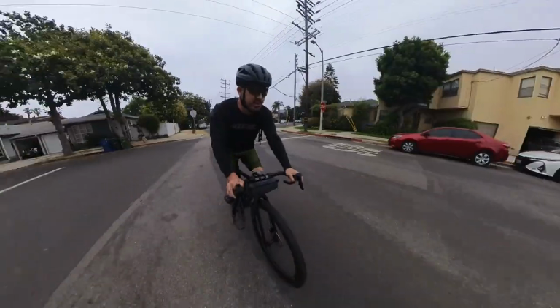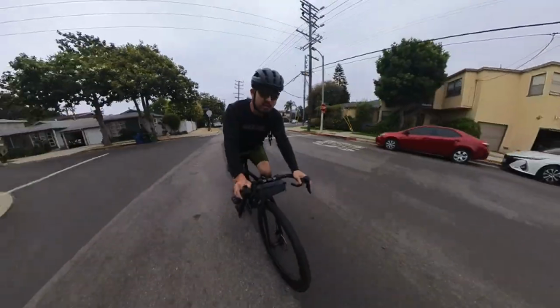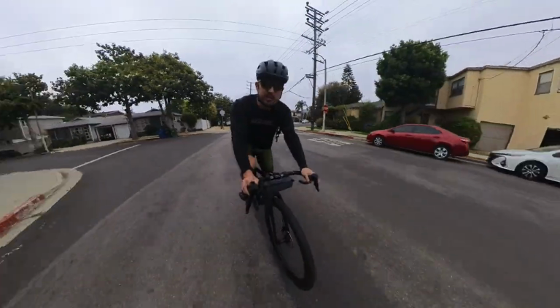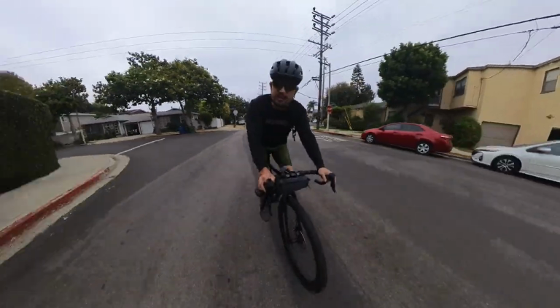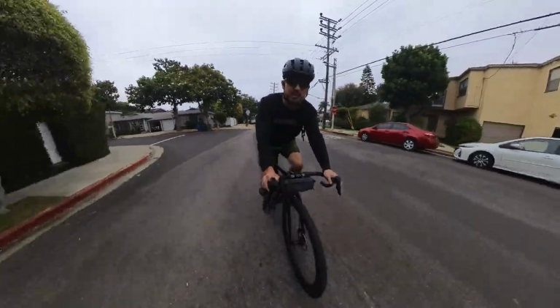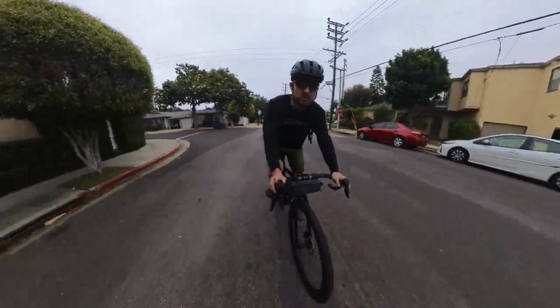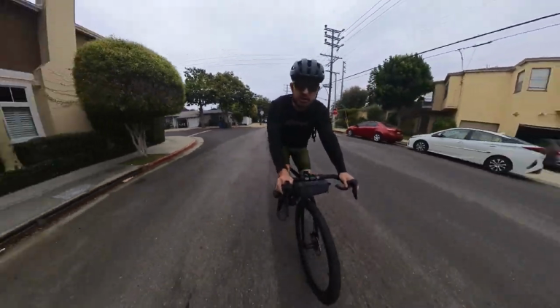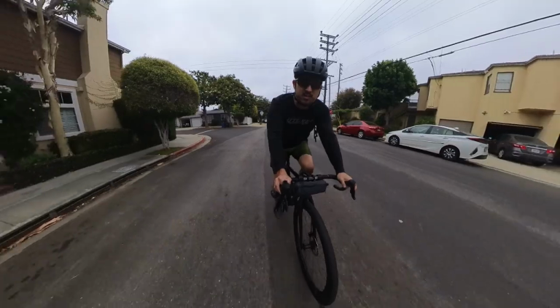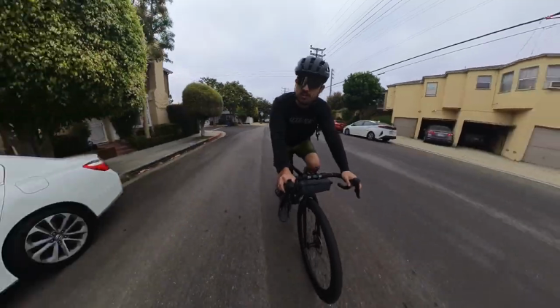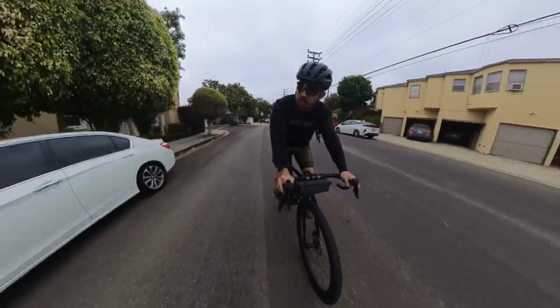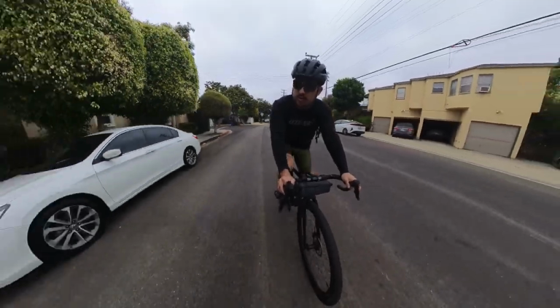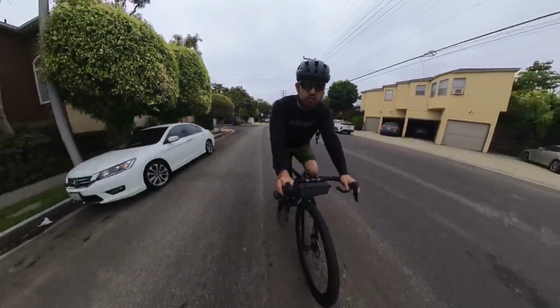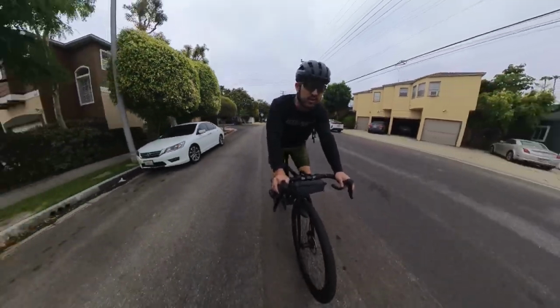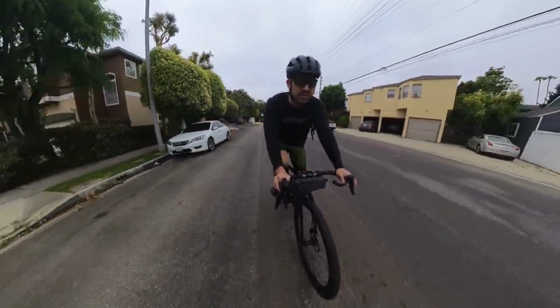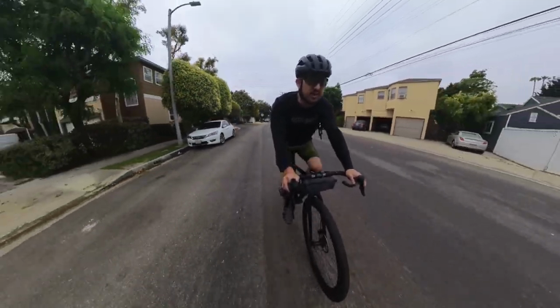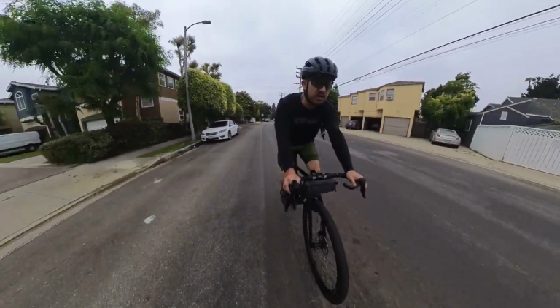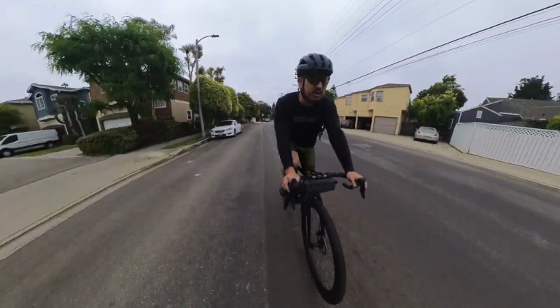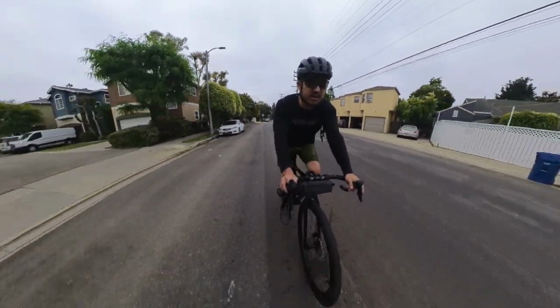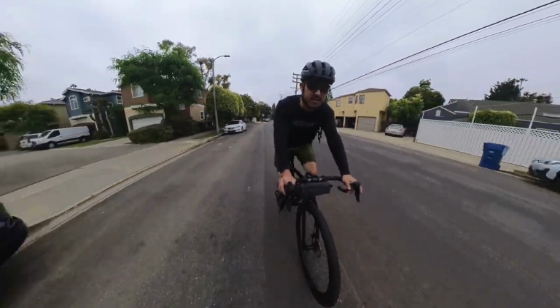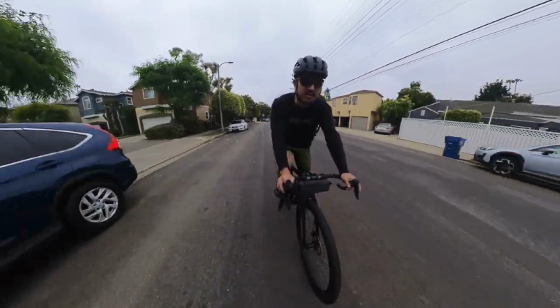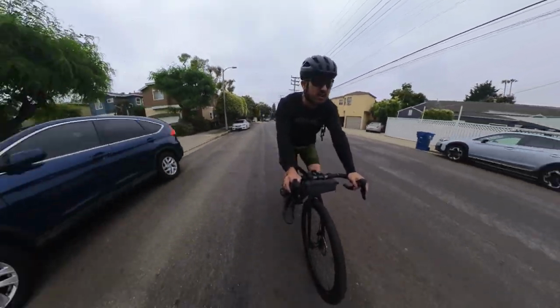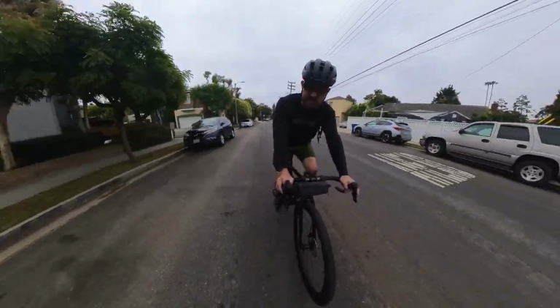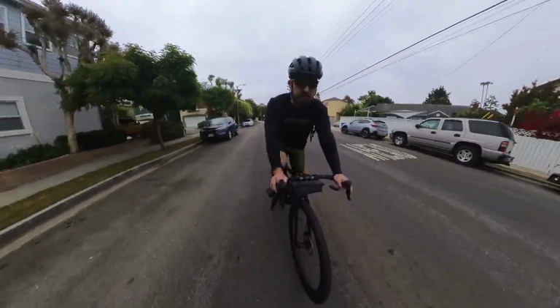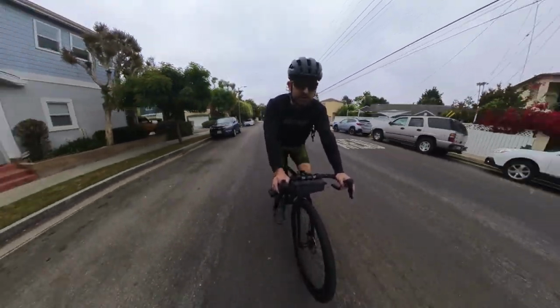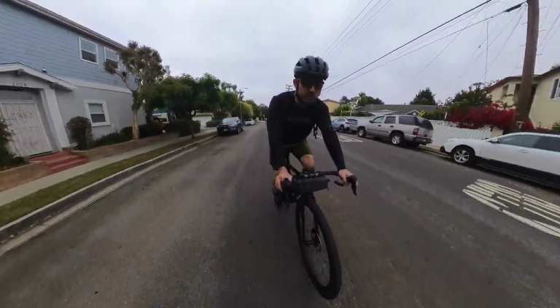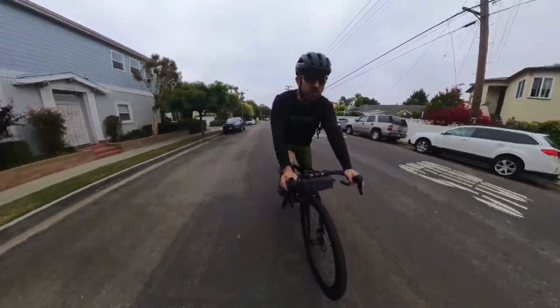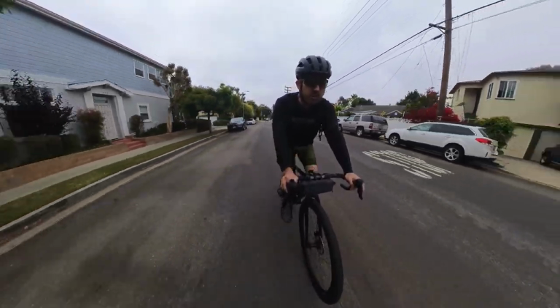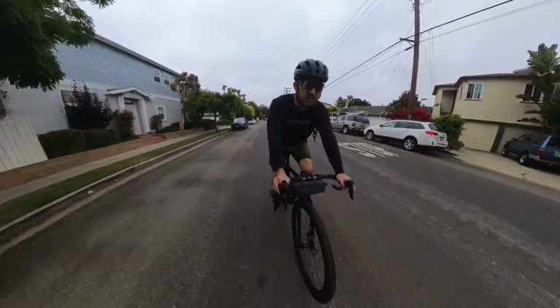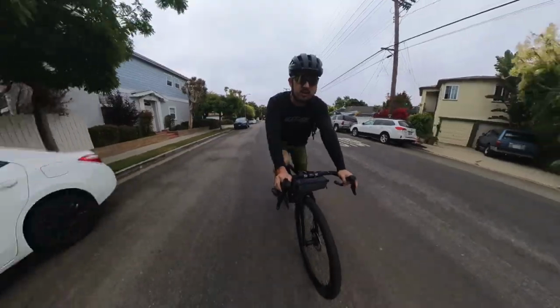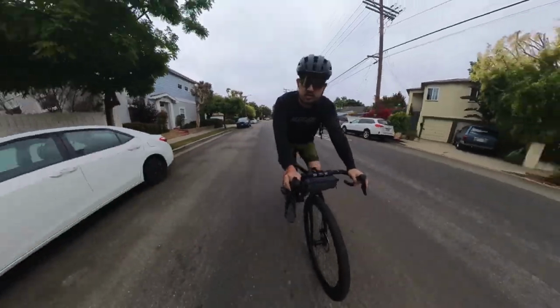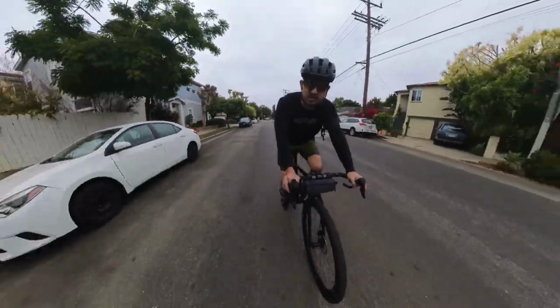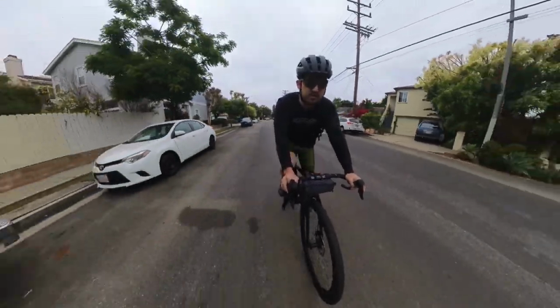We are off. This is going to take a little bit to get to the trails — I just have to ride through downtown Santa Monica to get there. Not my favorite thing to do, but you got to do what you got to do.